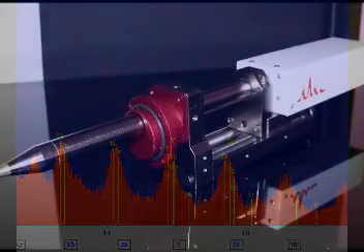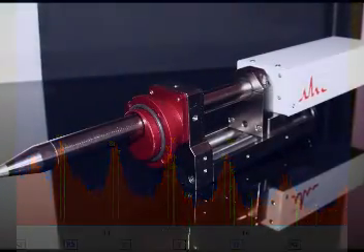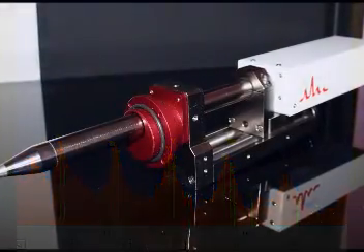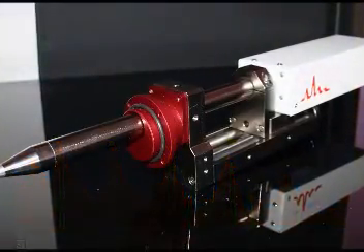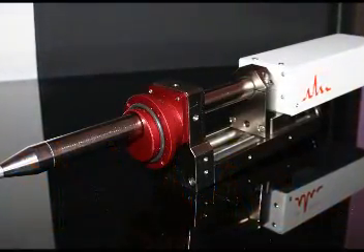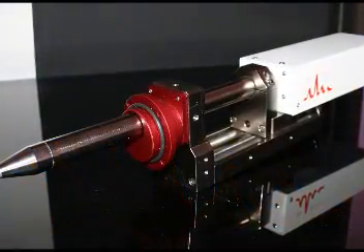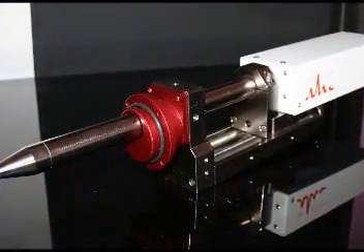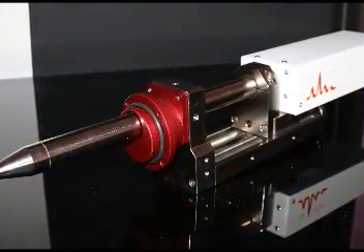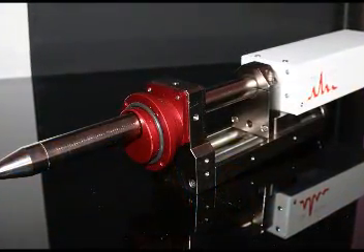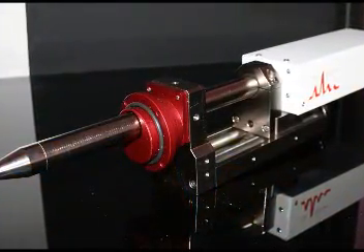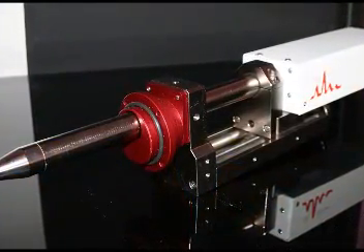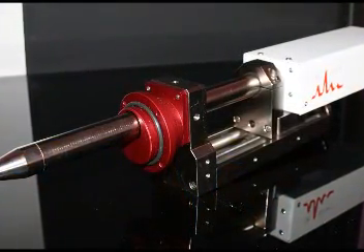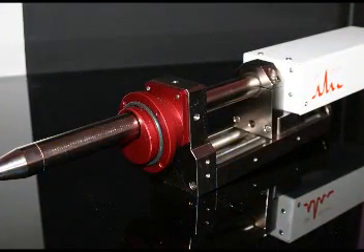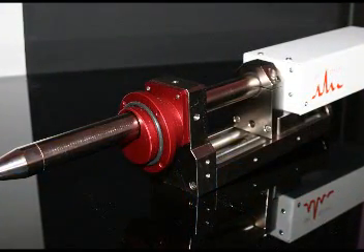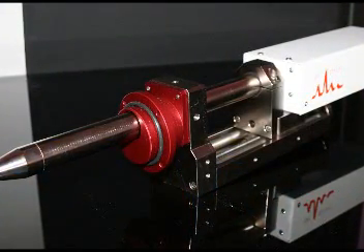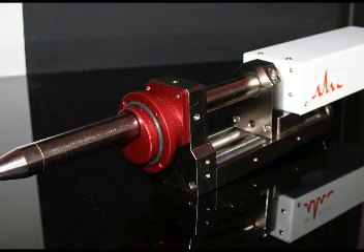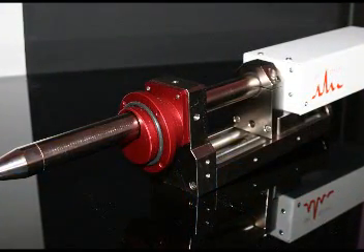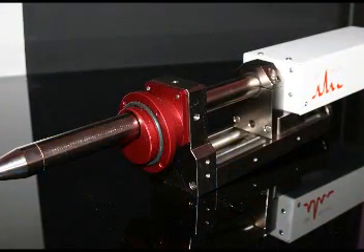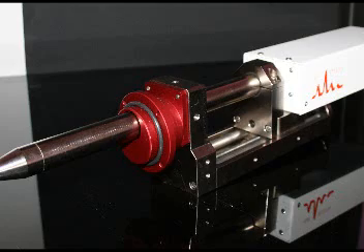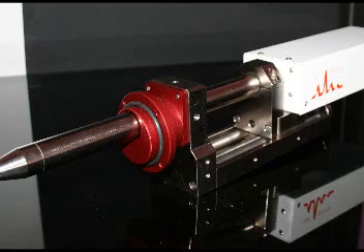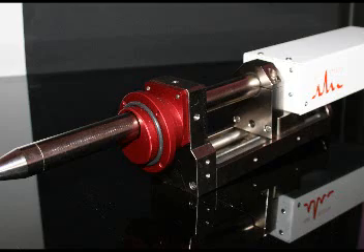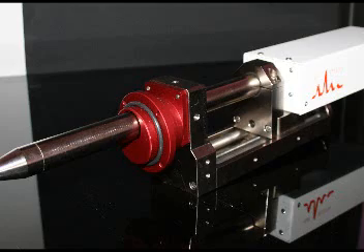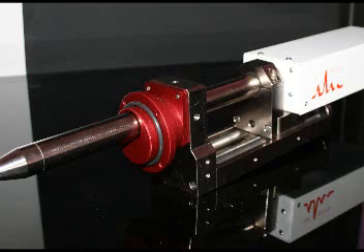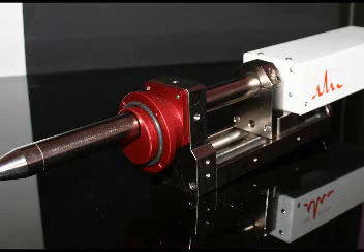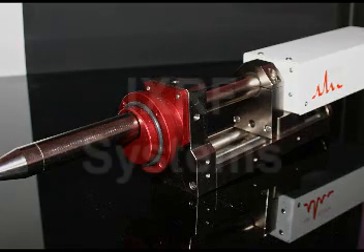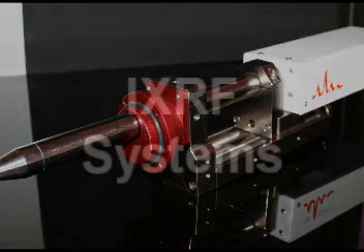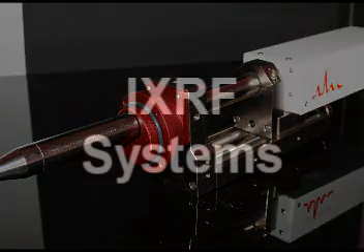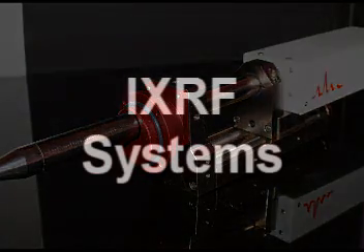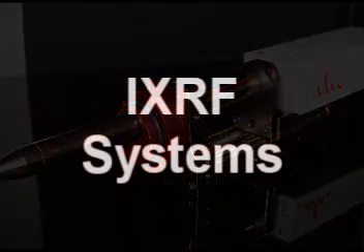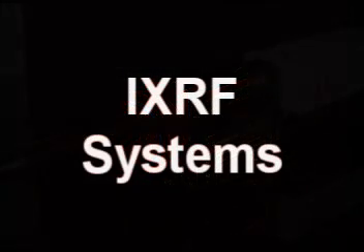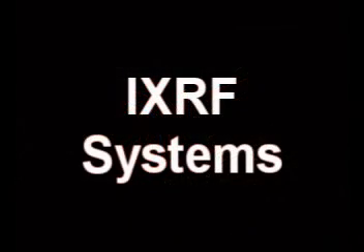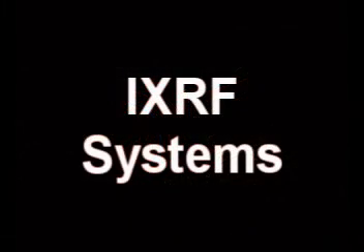So to recap, the FX-SIM tube is a great way to offer XRF inside your electron microscope. Thank you.